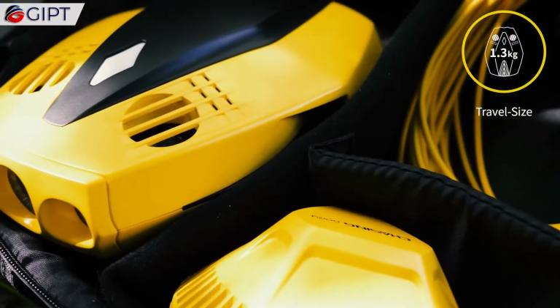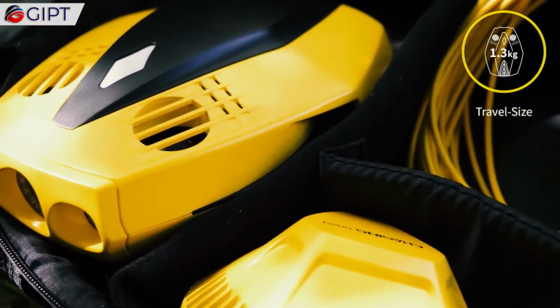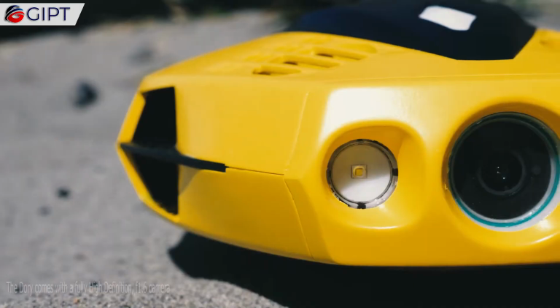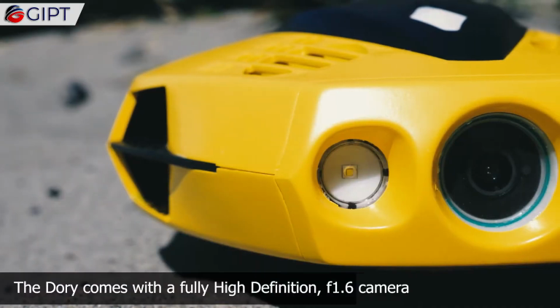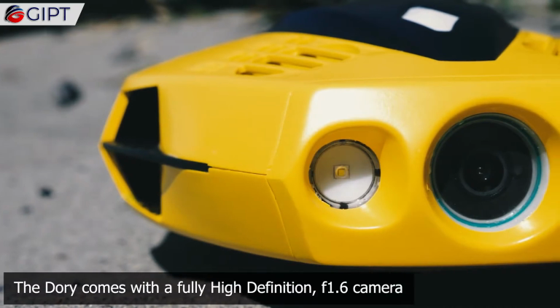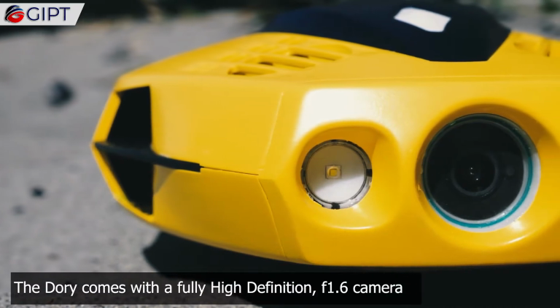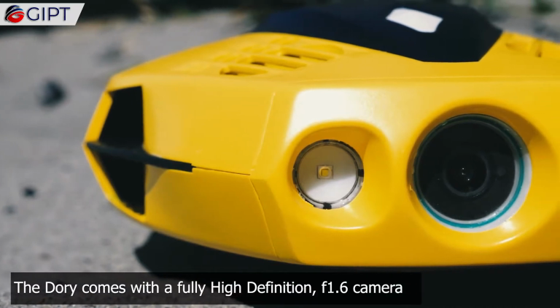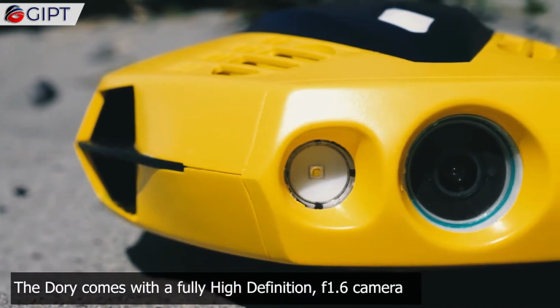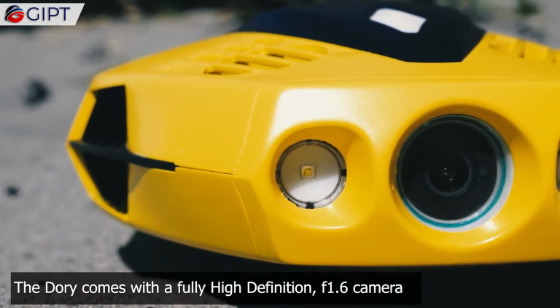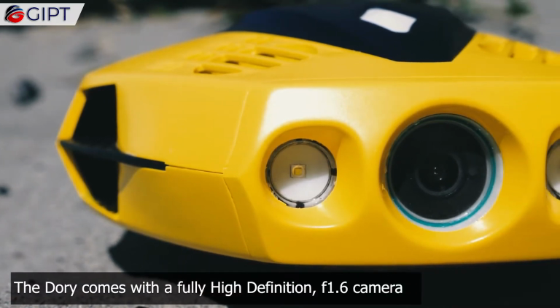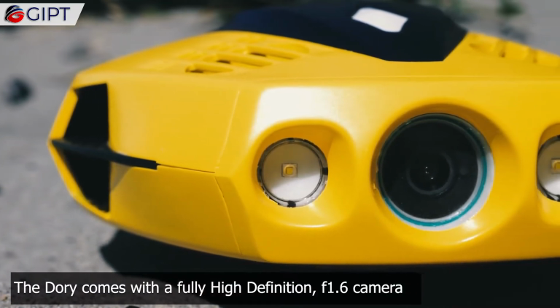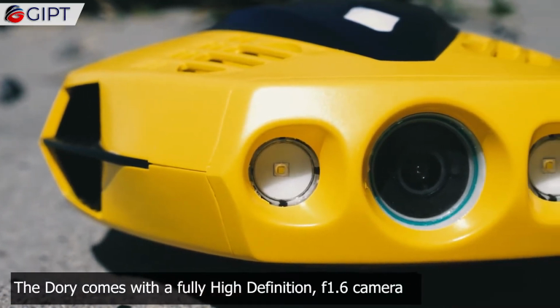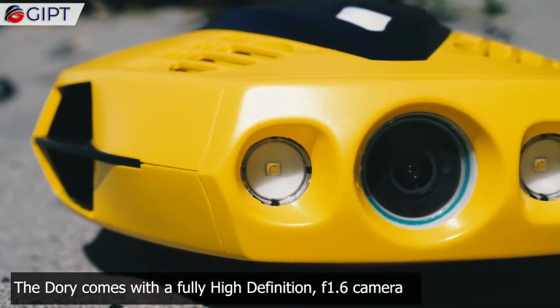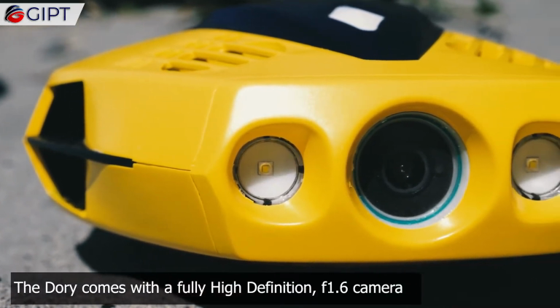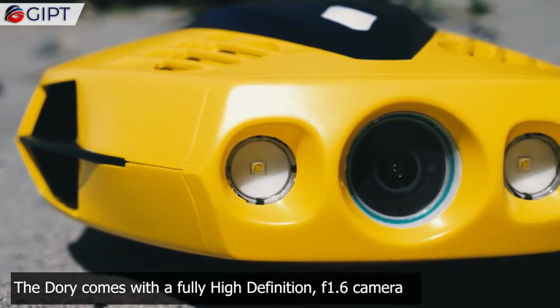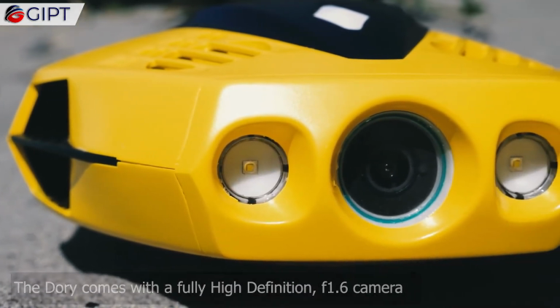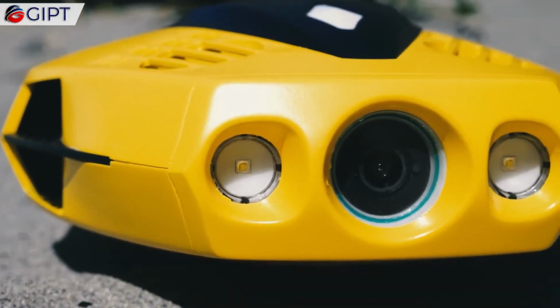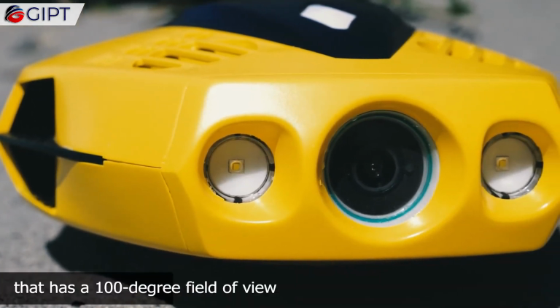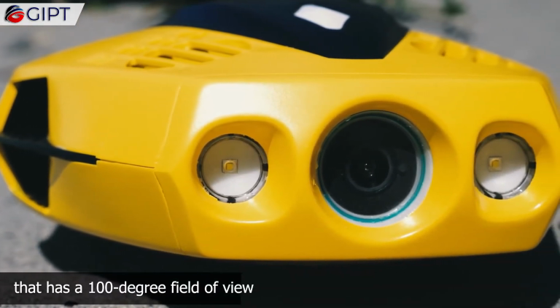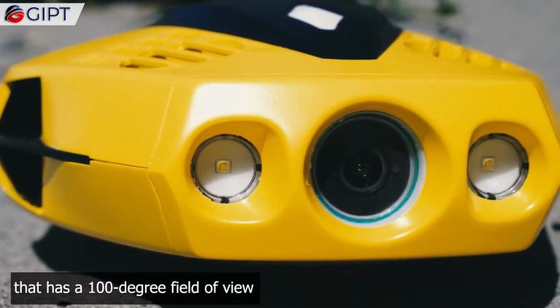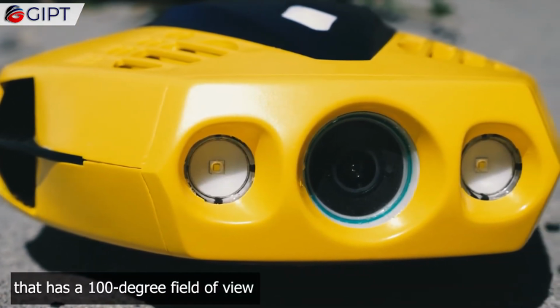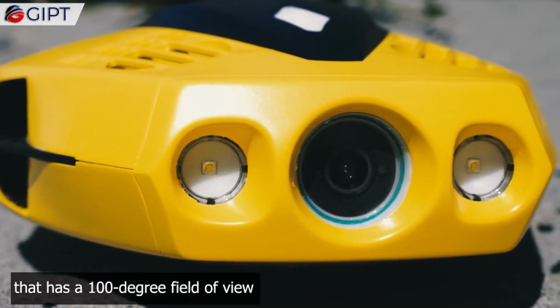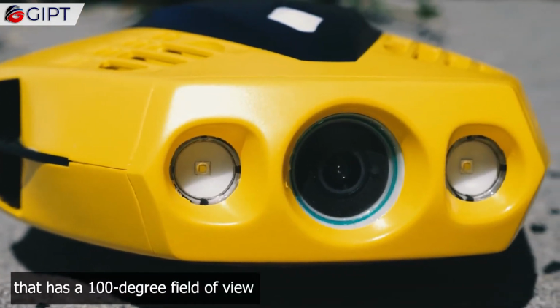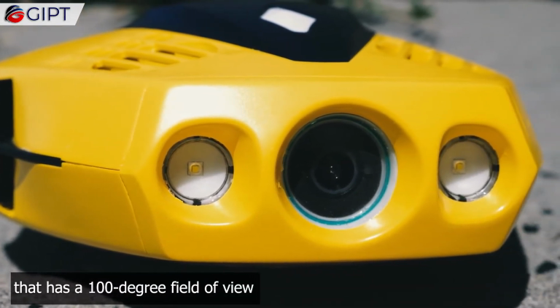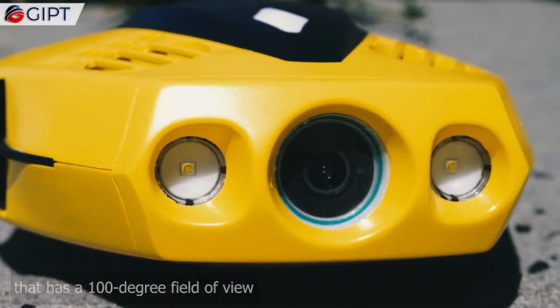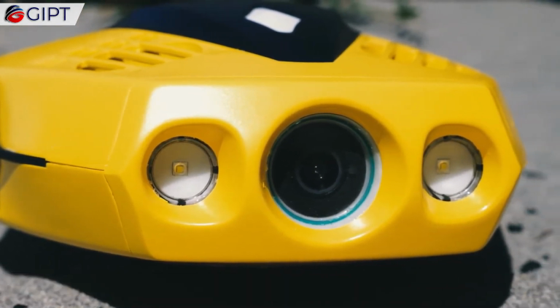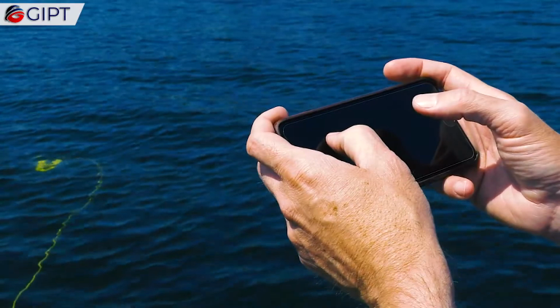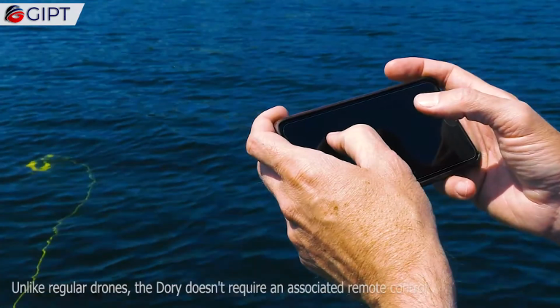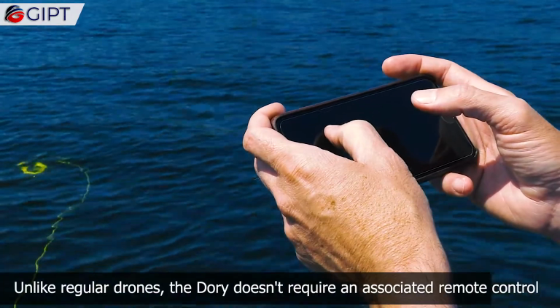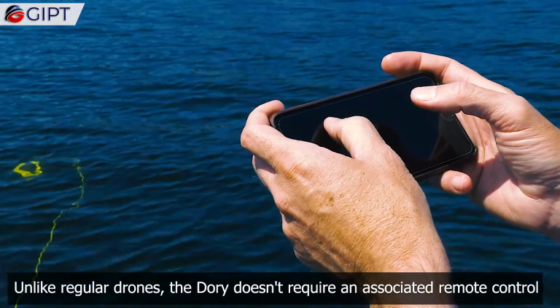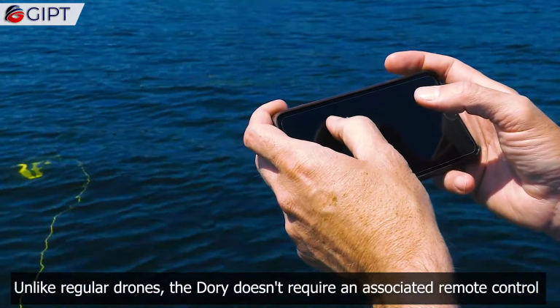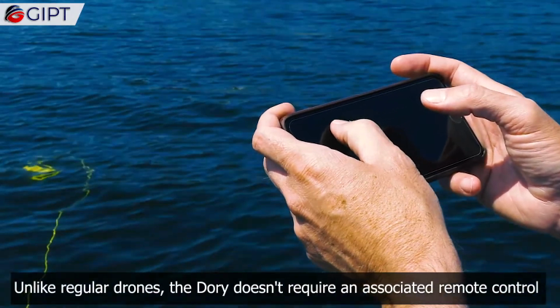The Dory comes with a full high-definition f1.6 camera that has a 100-degree field of view.